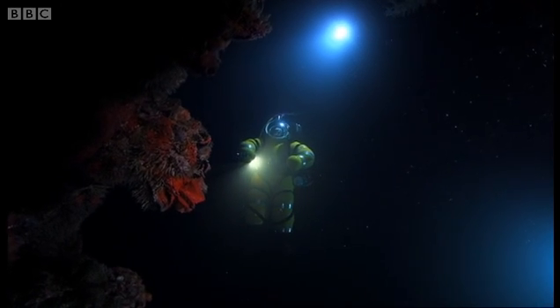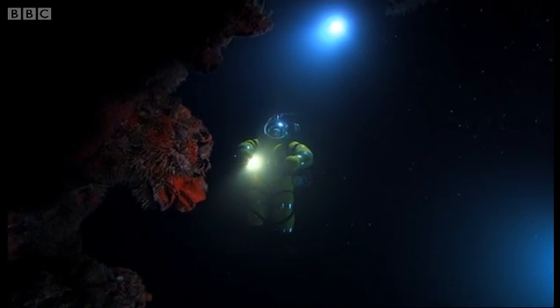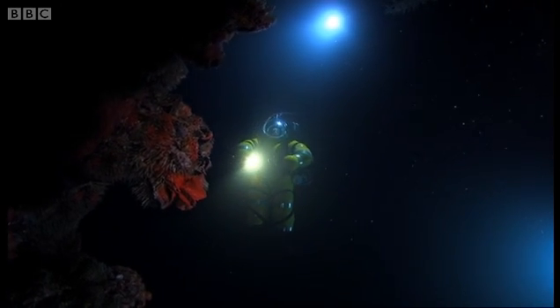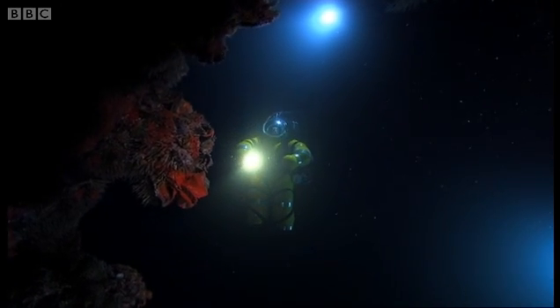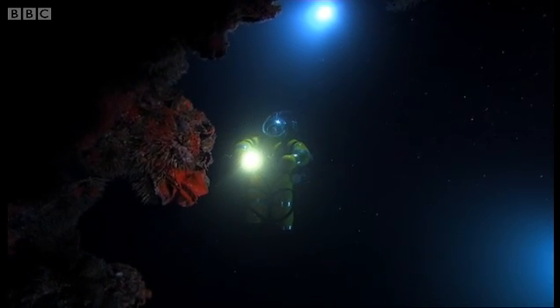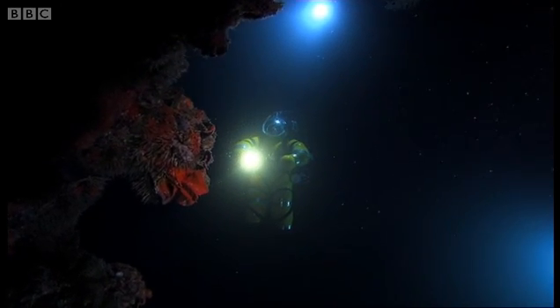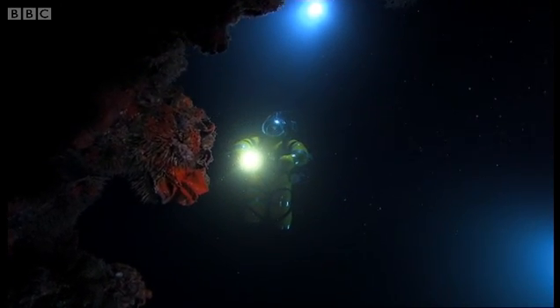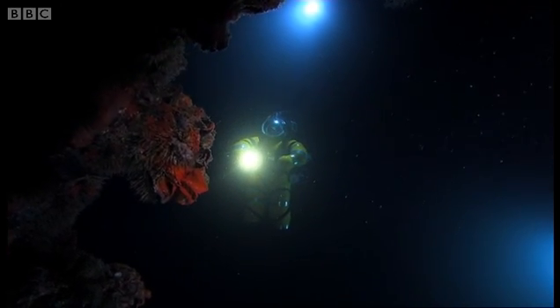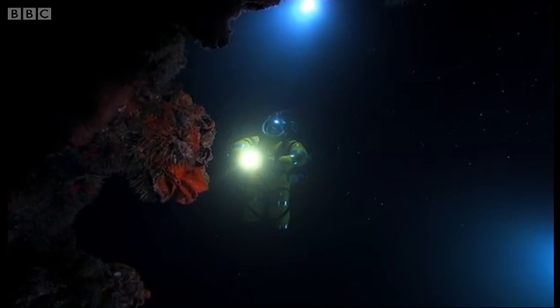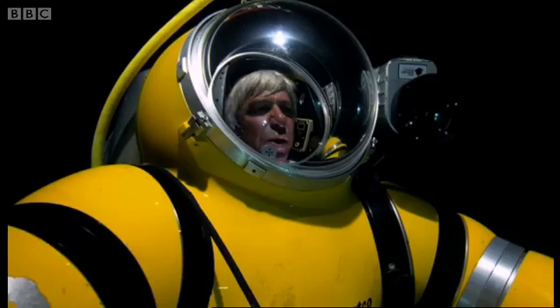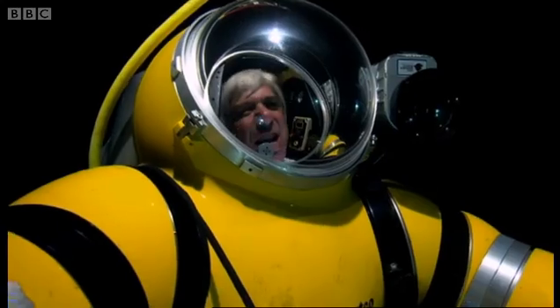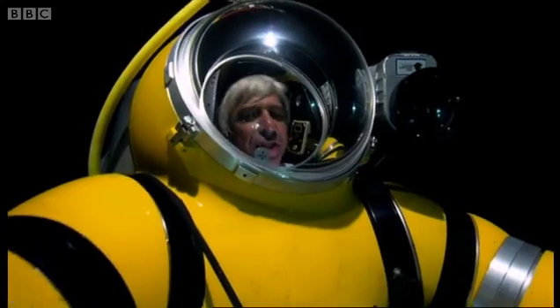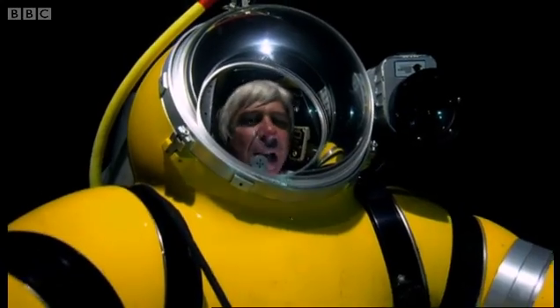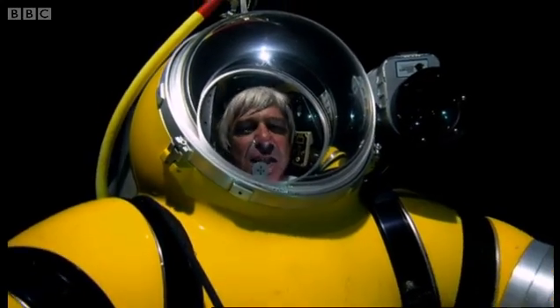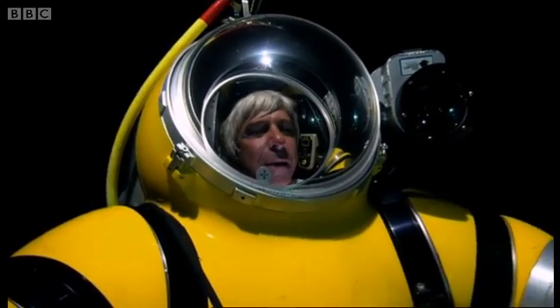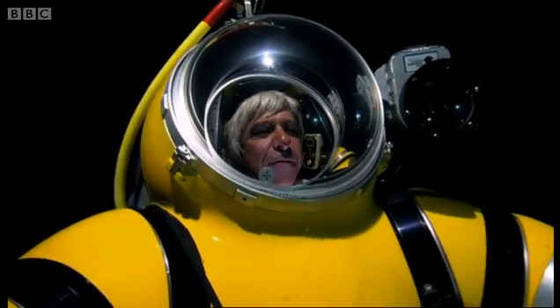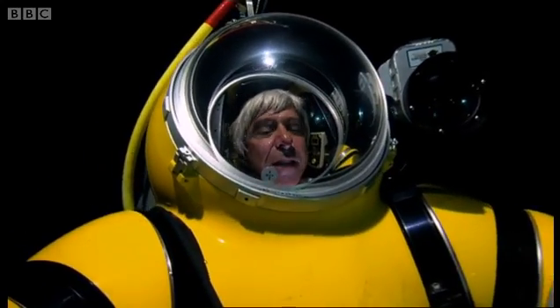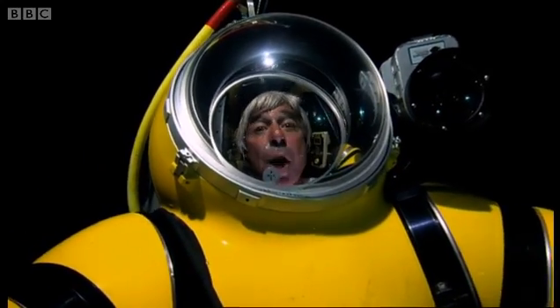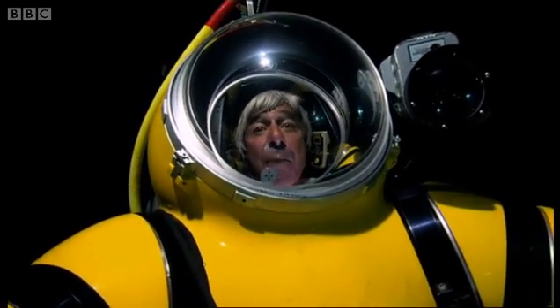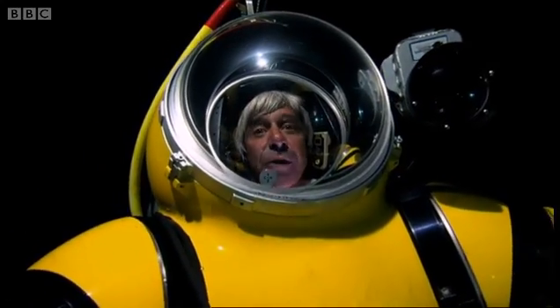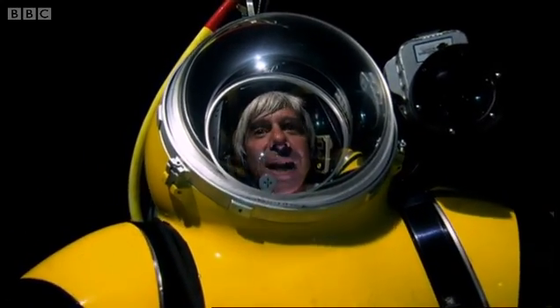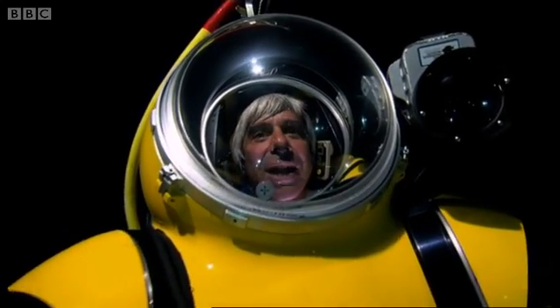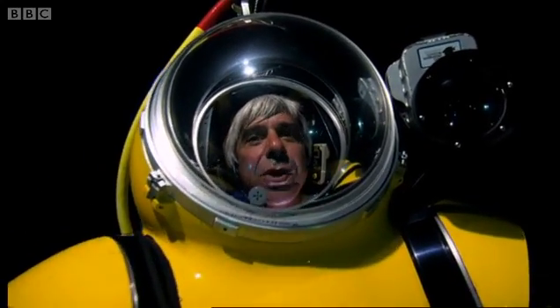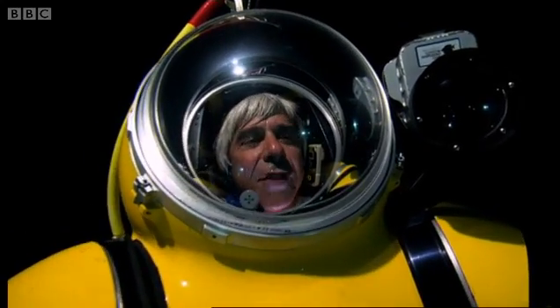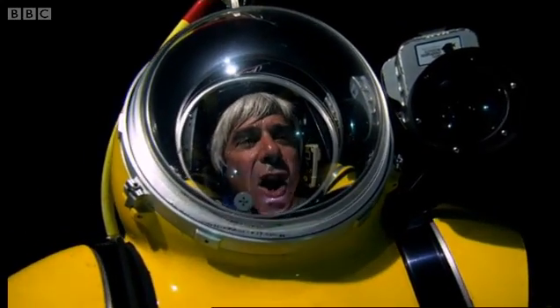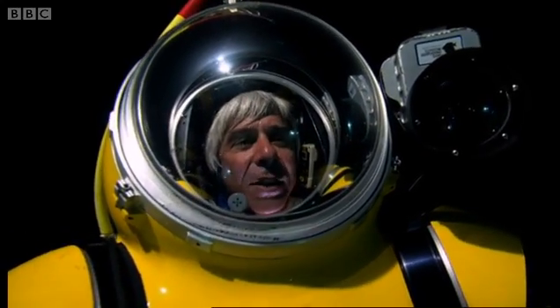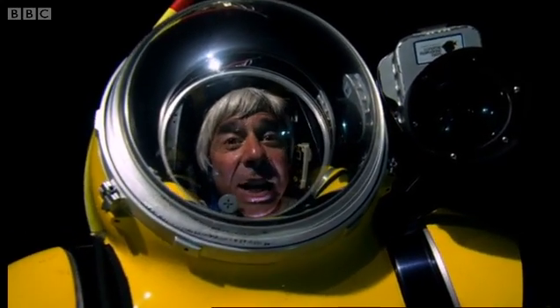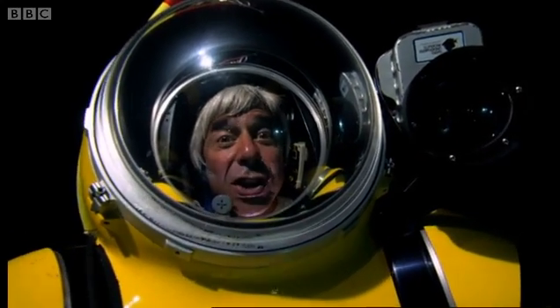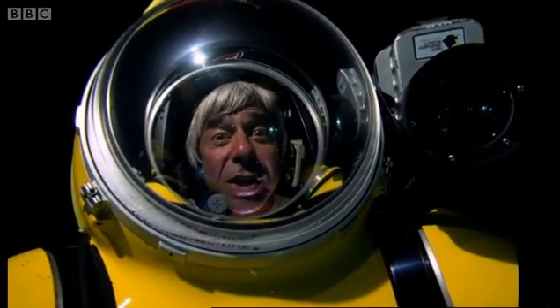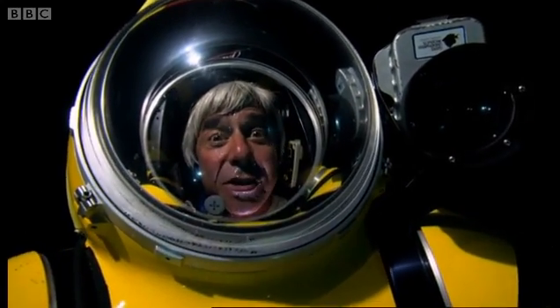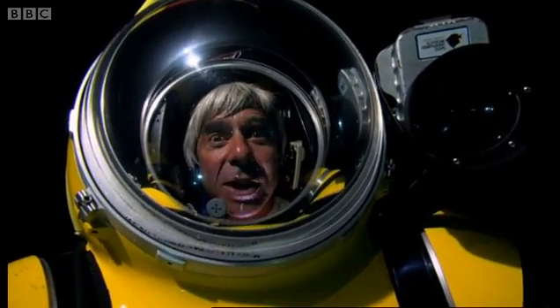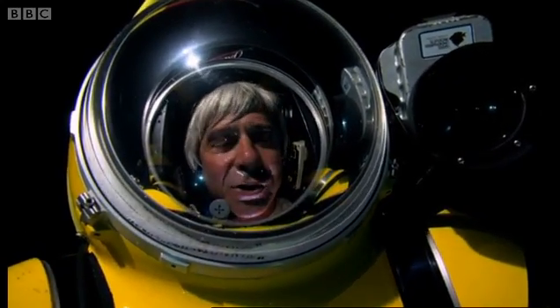I'm using my toes, my heels, the sides of my feet. Both legs are involved in using the thrusters.